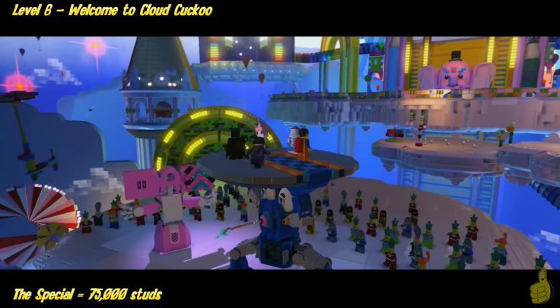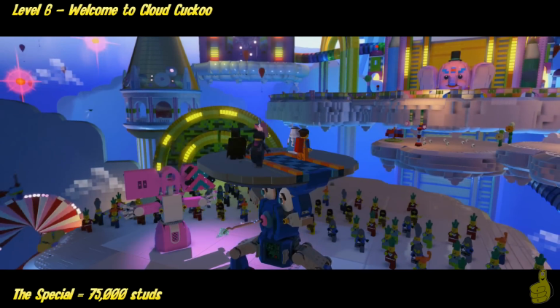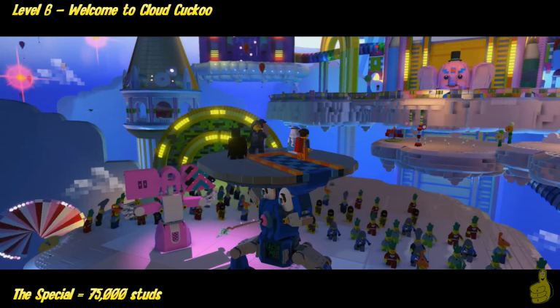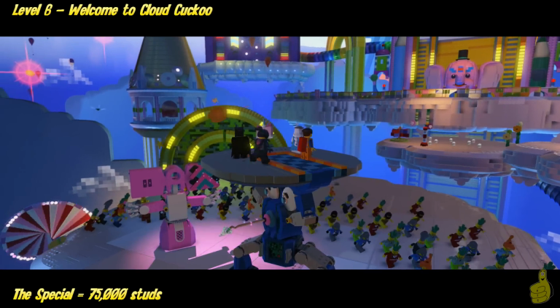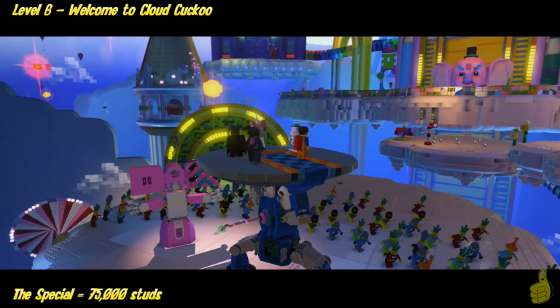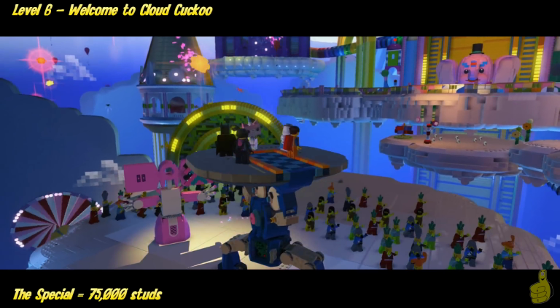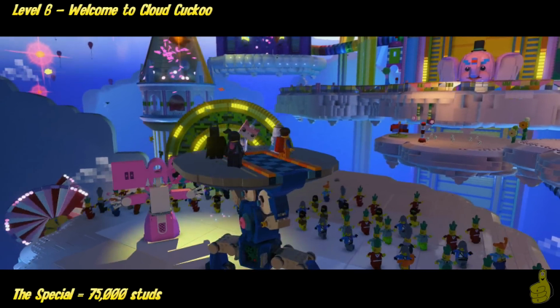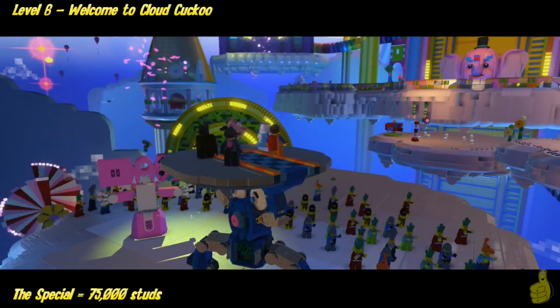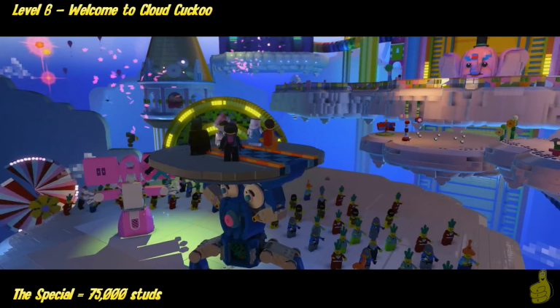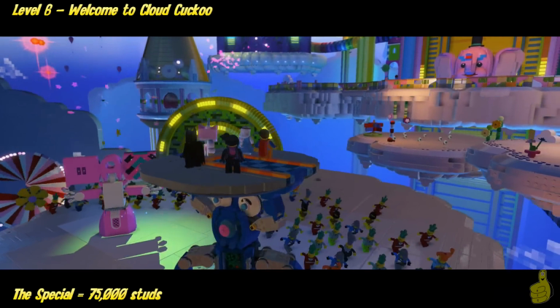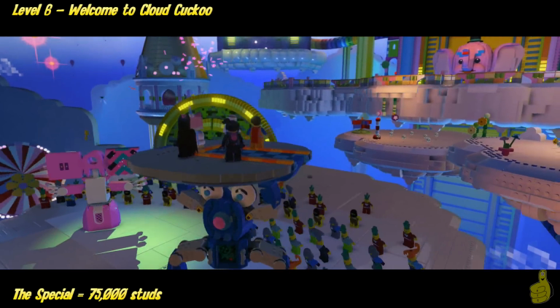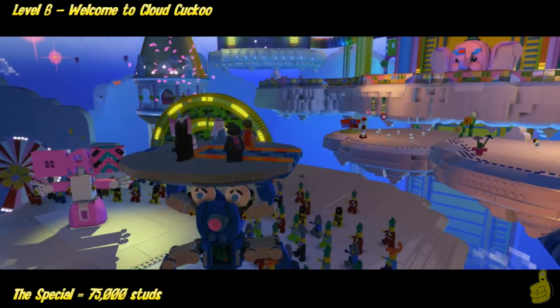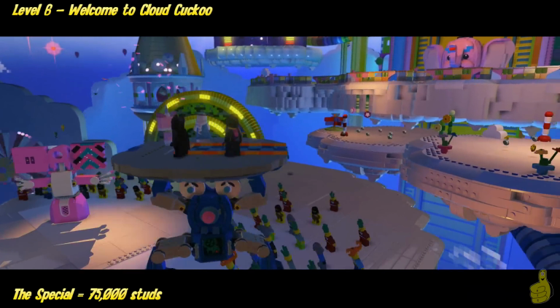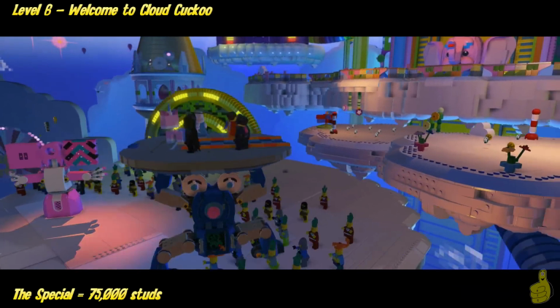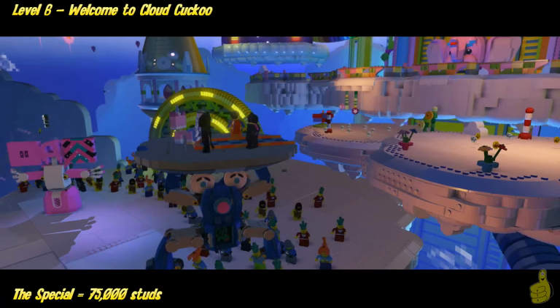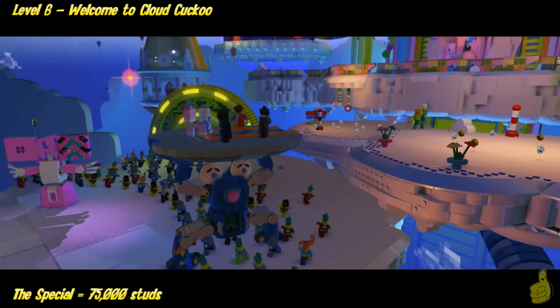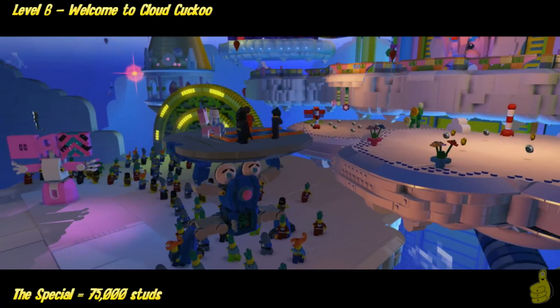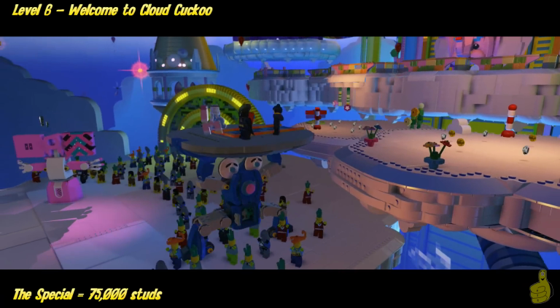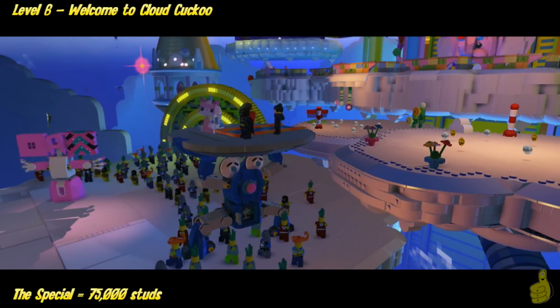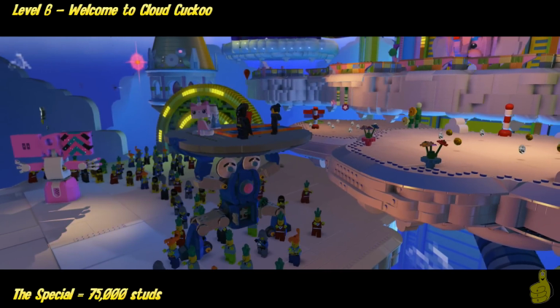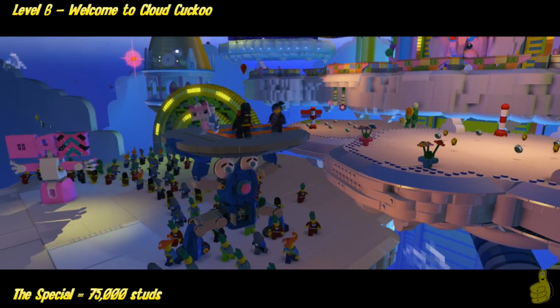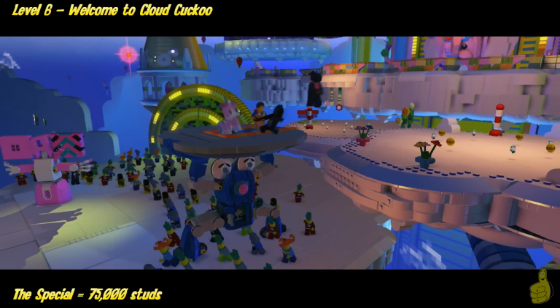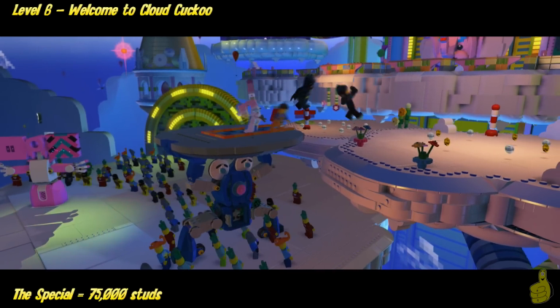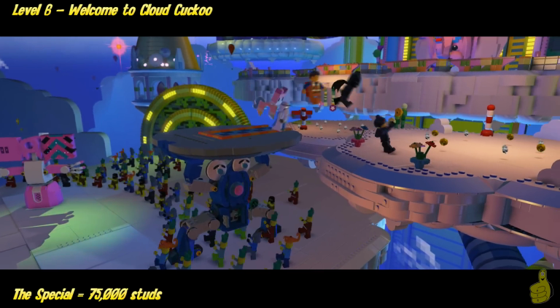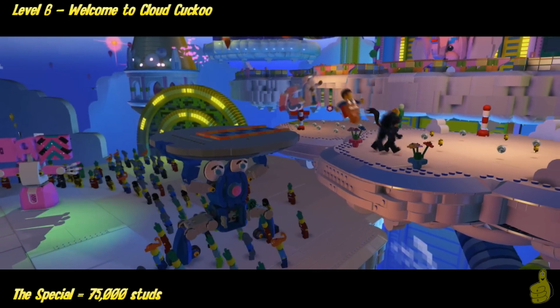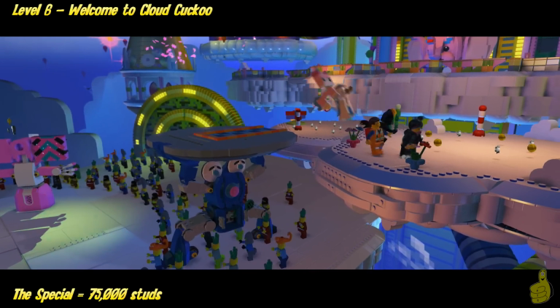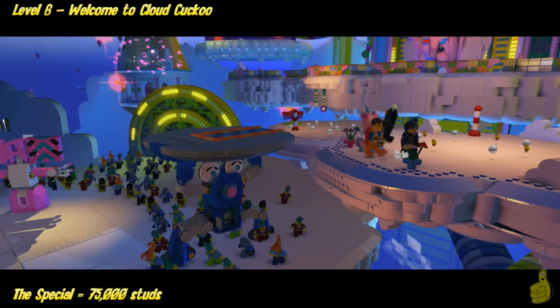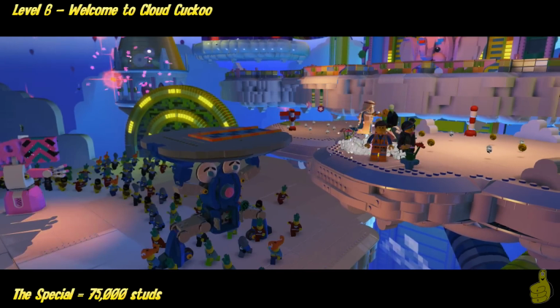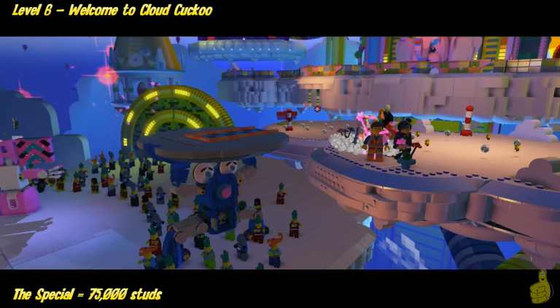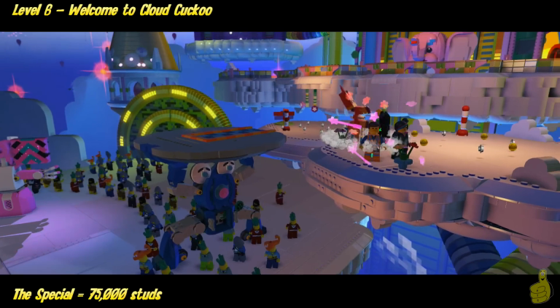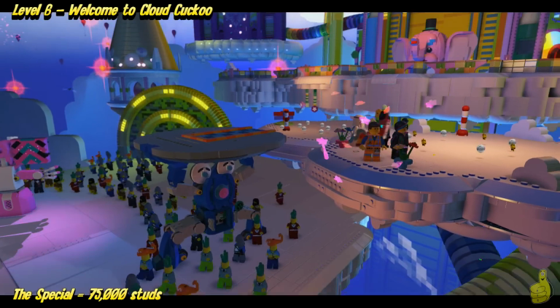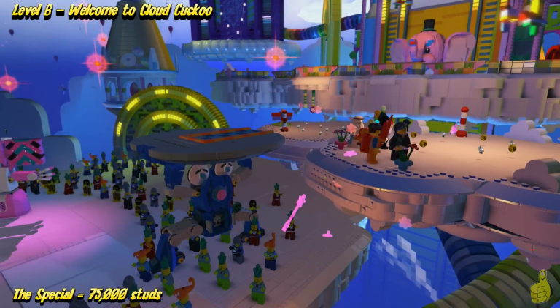Once you get it all built, you can walk up top and the robot will walk around and take you to the next level.